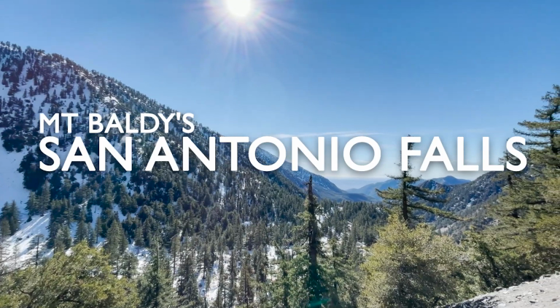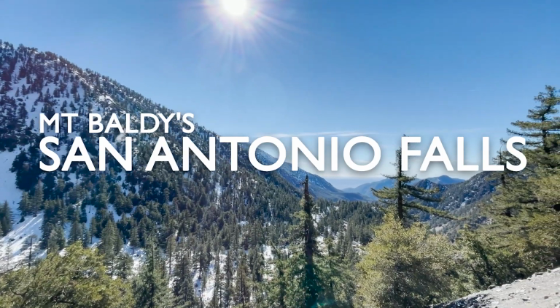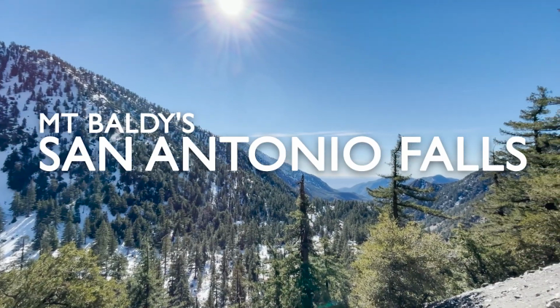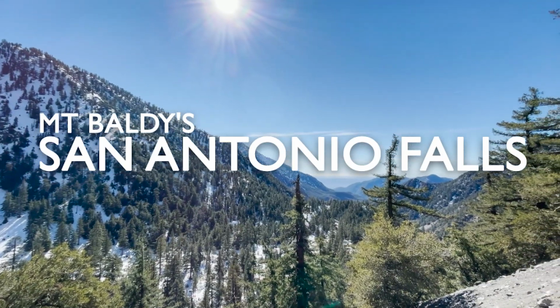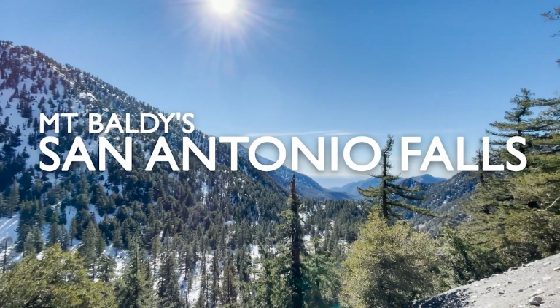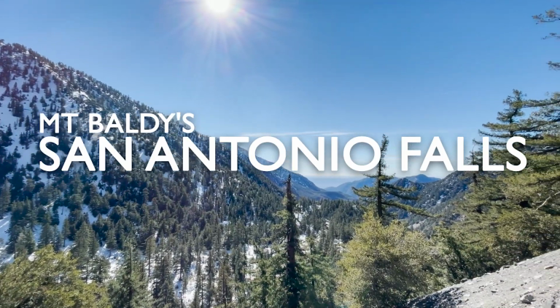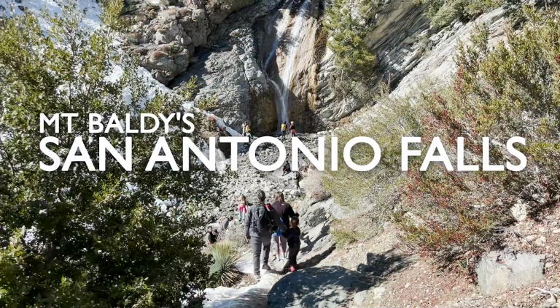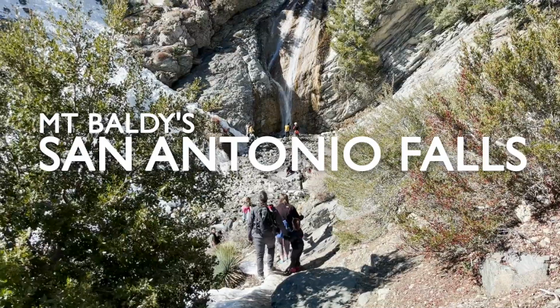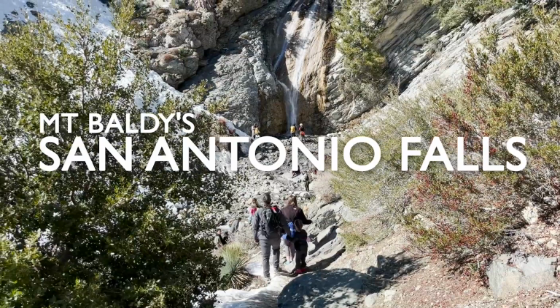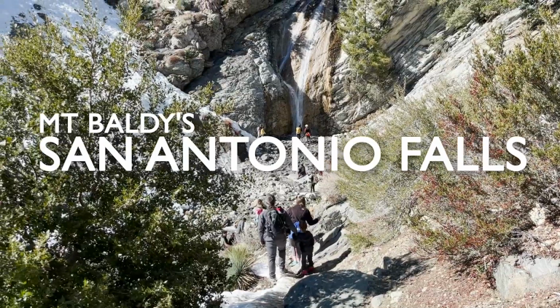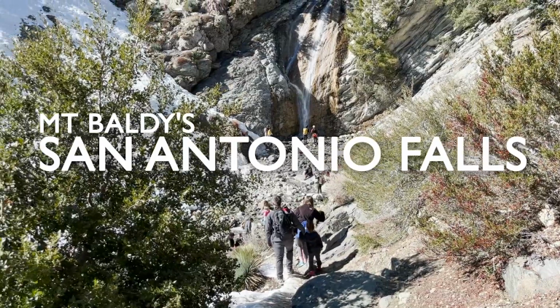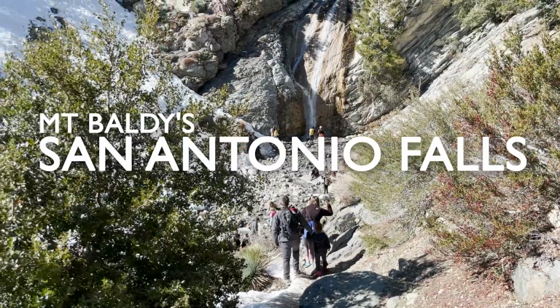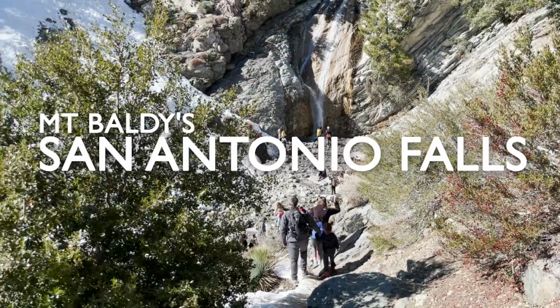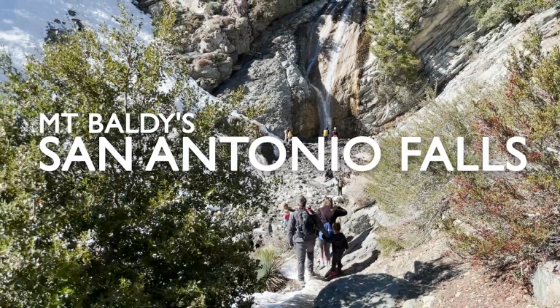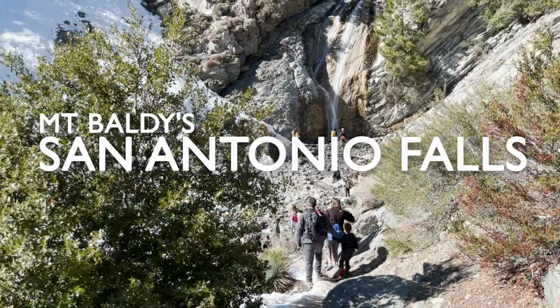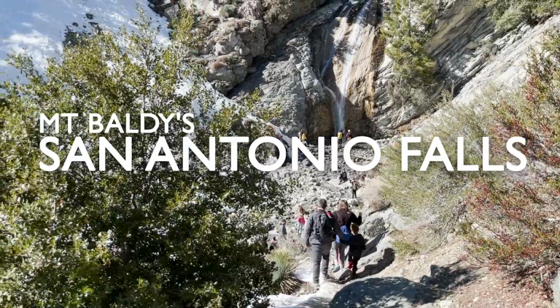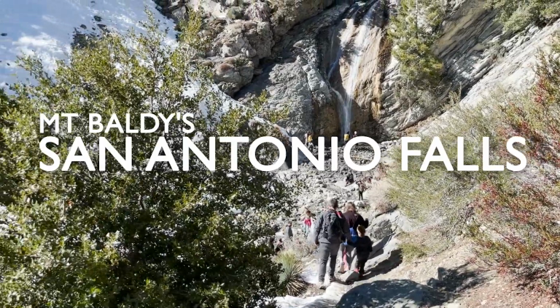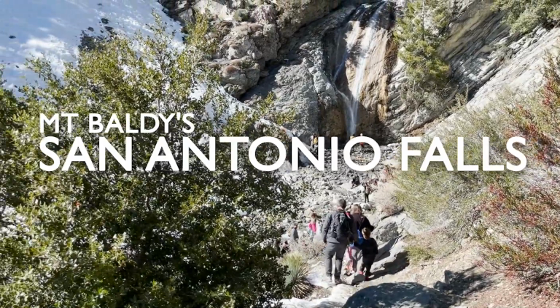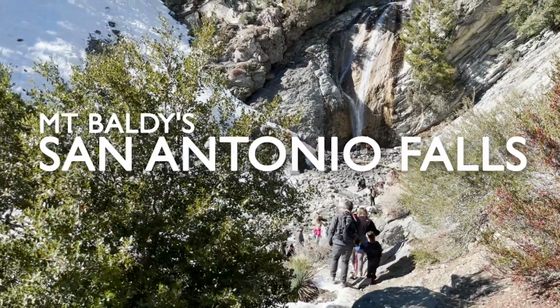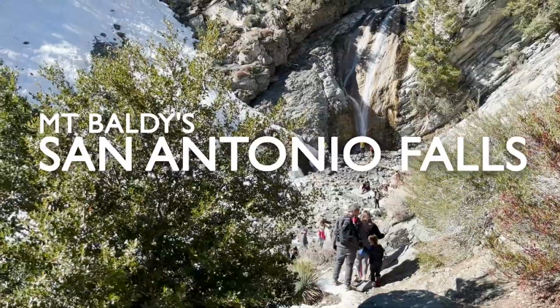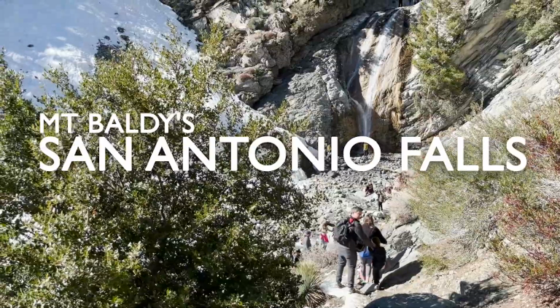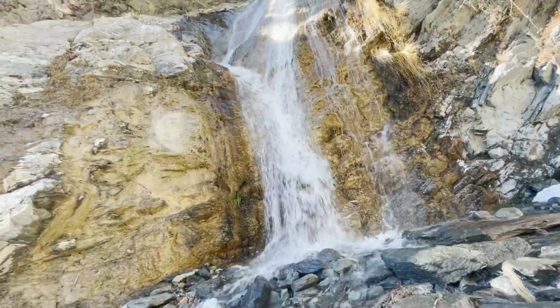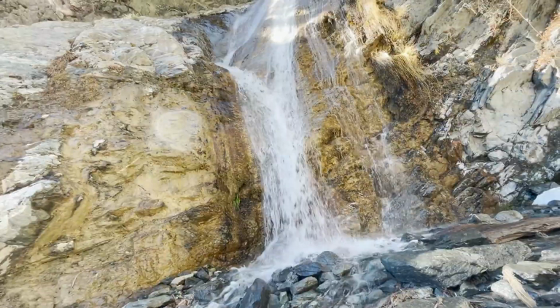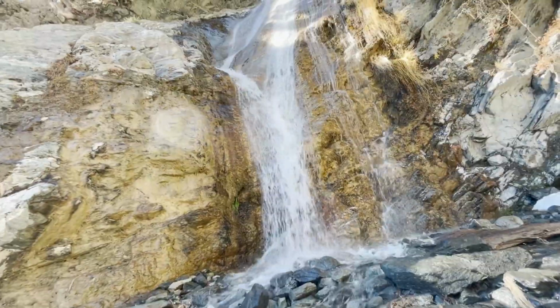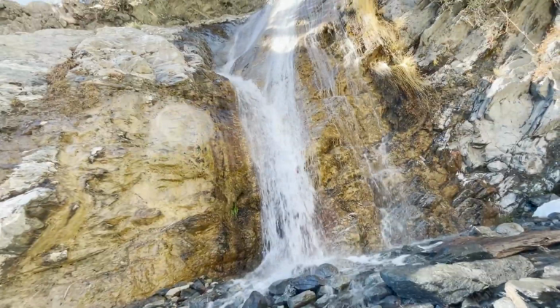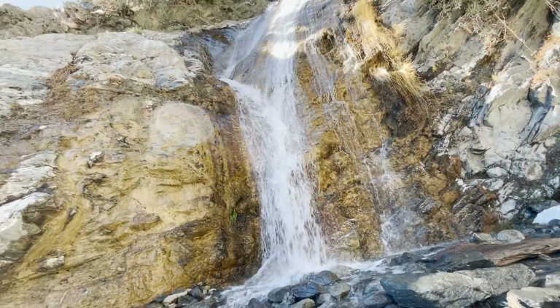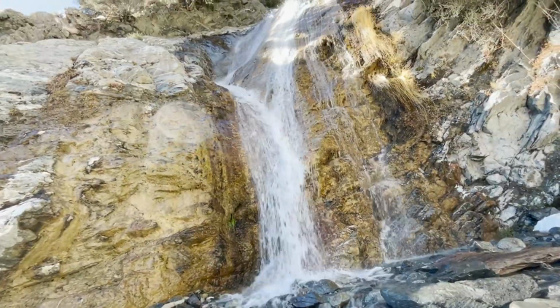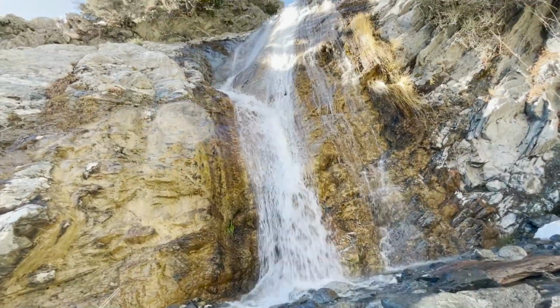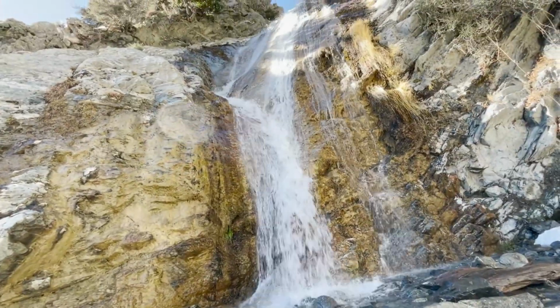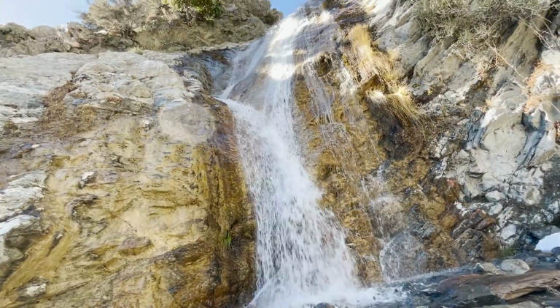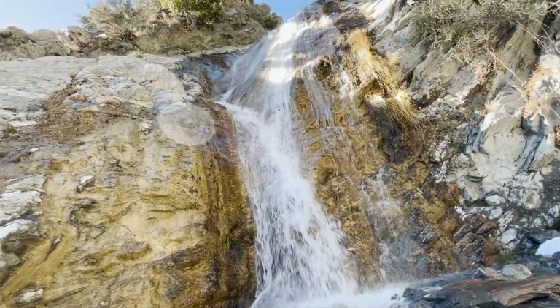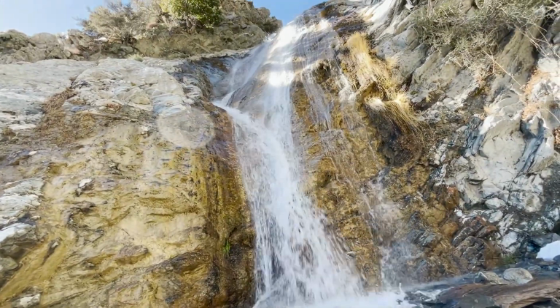With all the recent snow, we figured our local waterfalls would be going strong, so this week we brought the kids up to see San Antonio Falls near Mount Baldy.